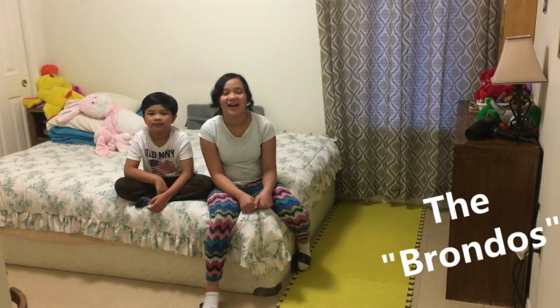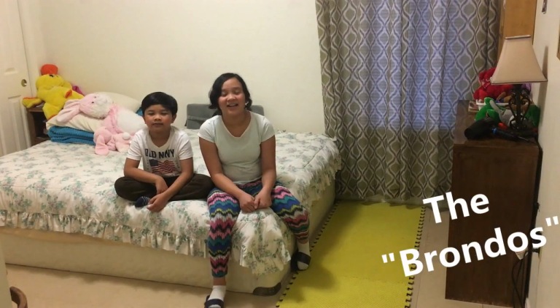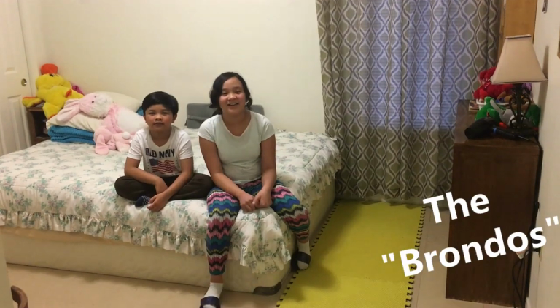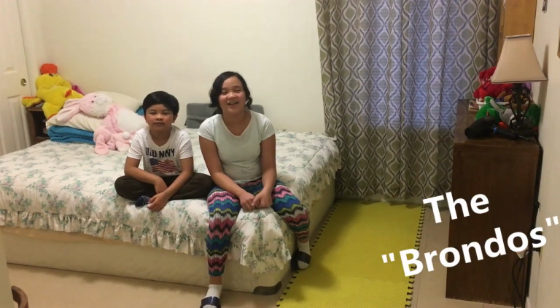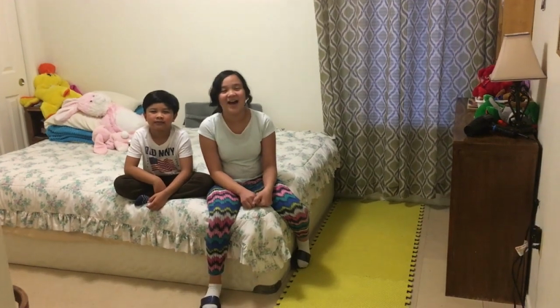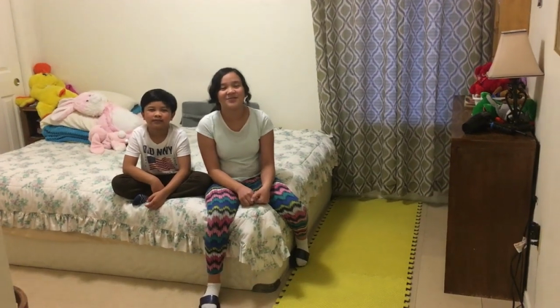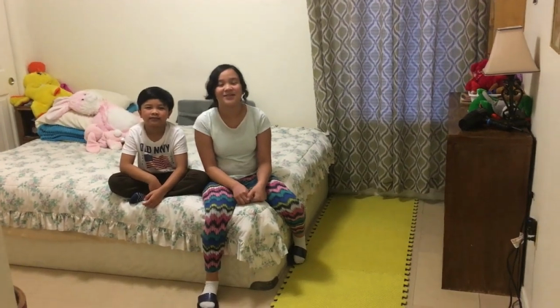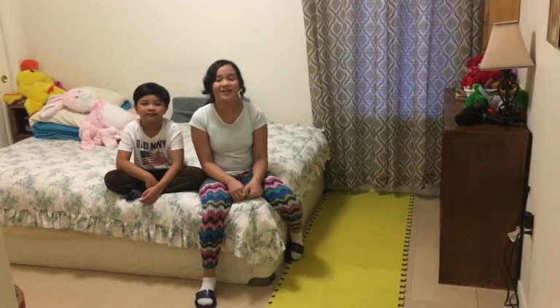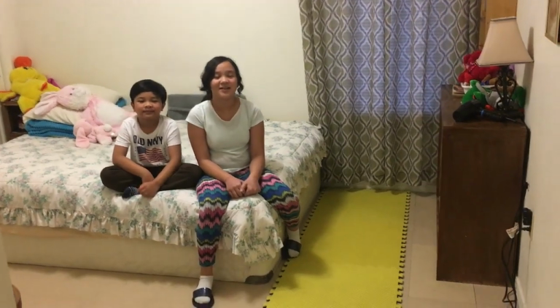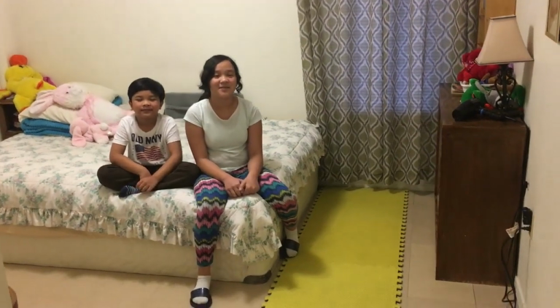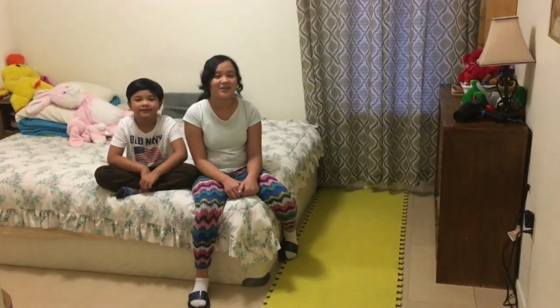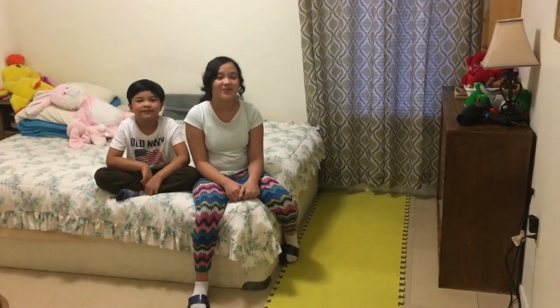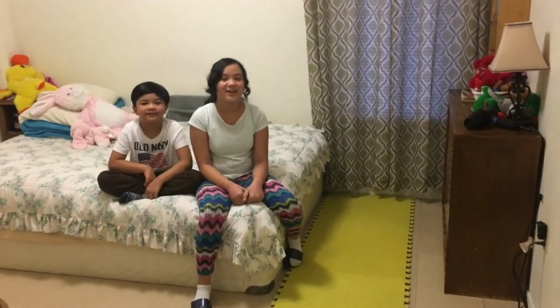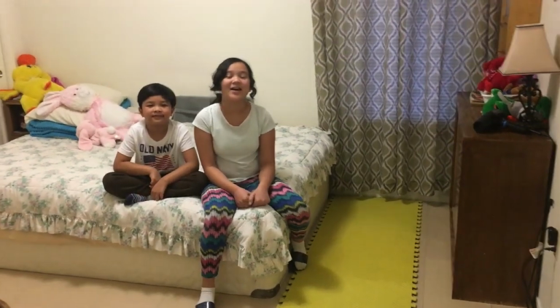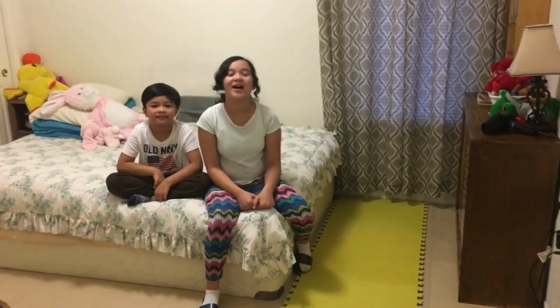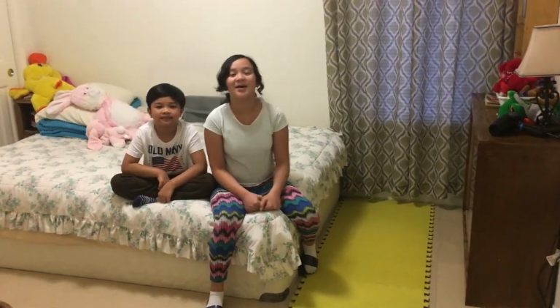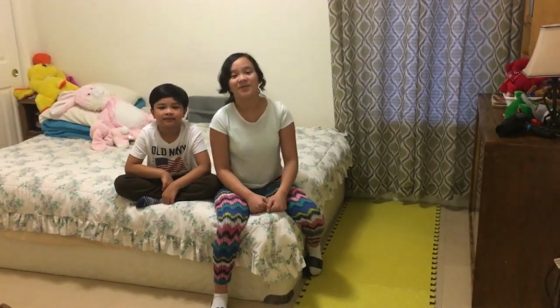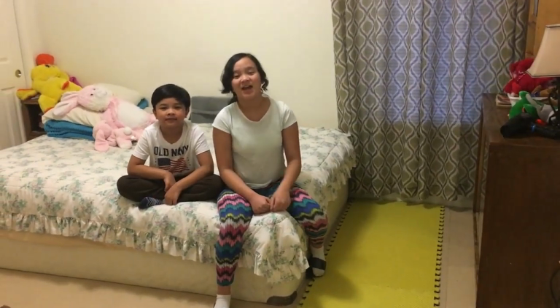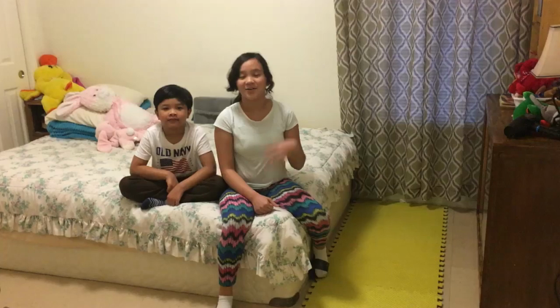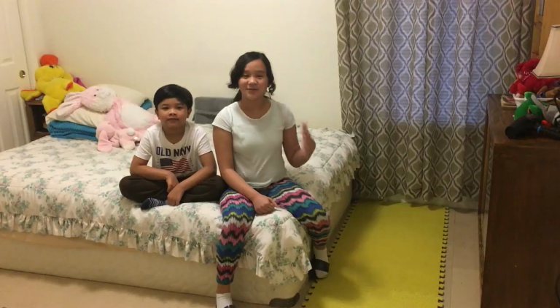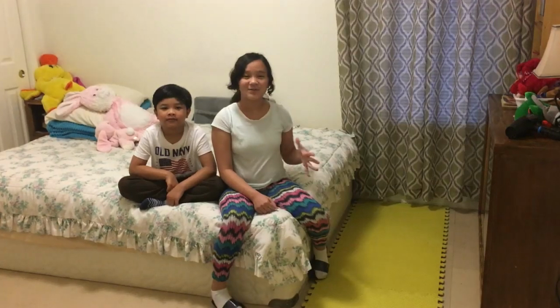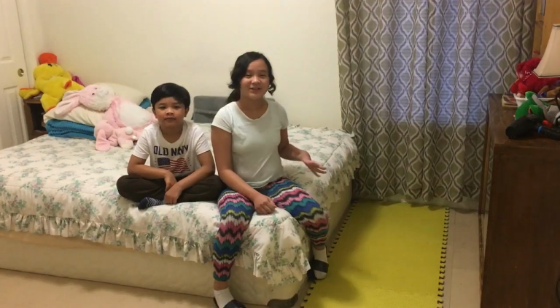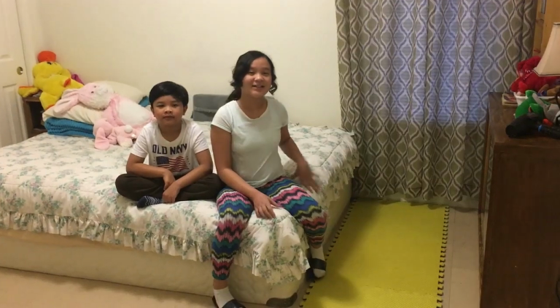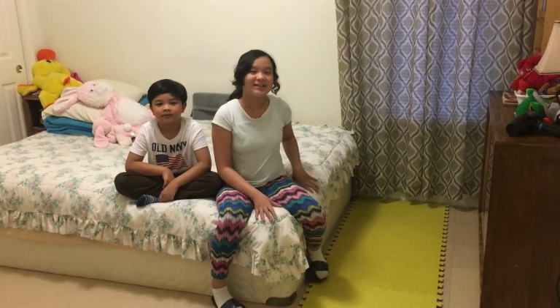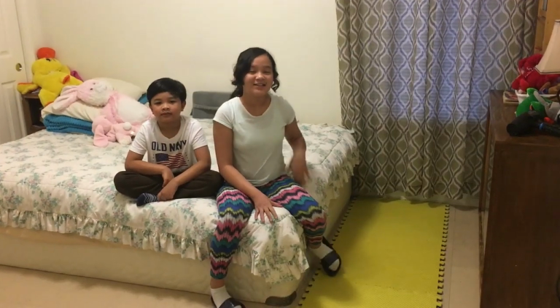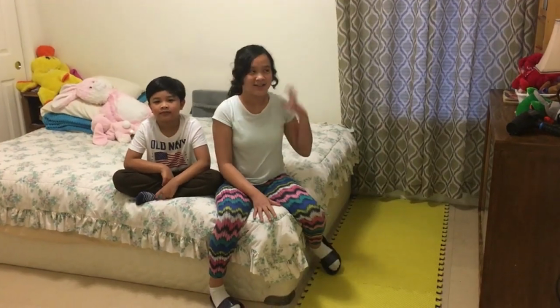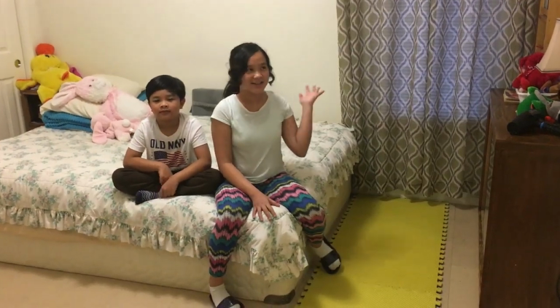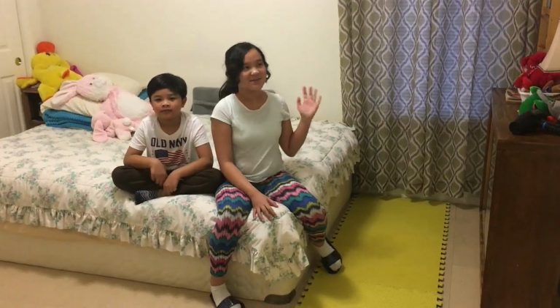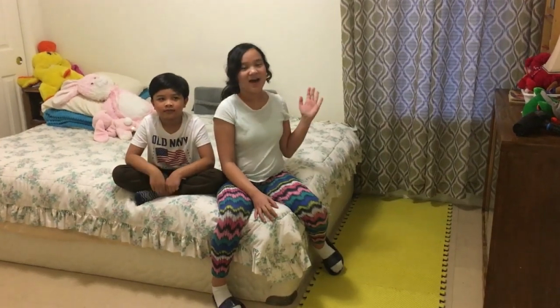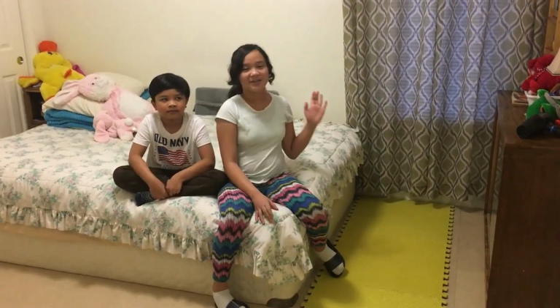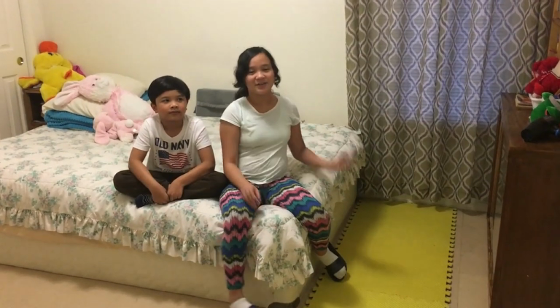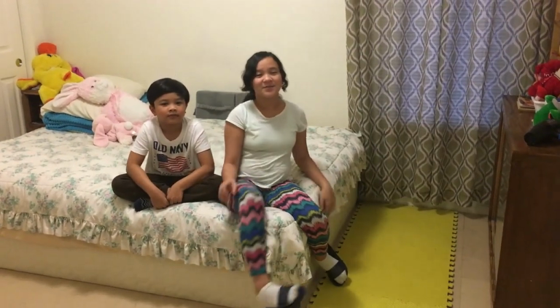Hello guys. We're going to be doing a room tour. So this is my room.